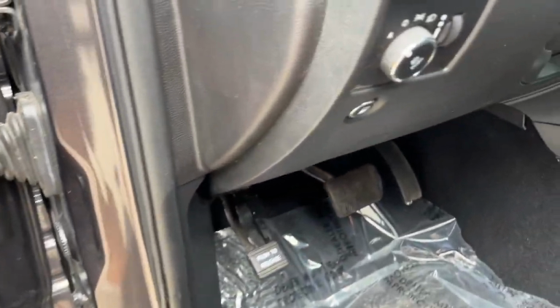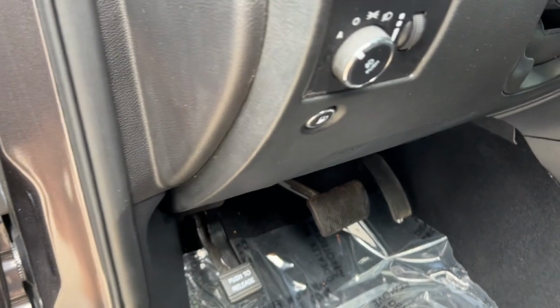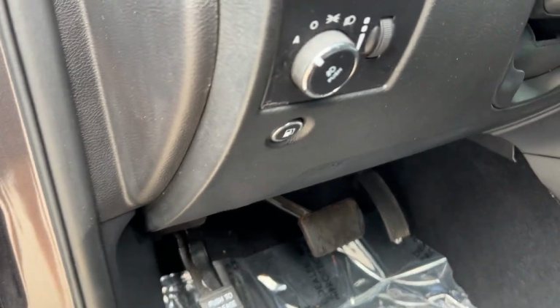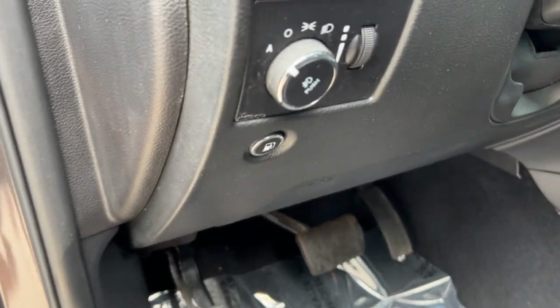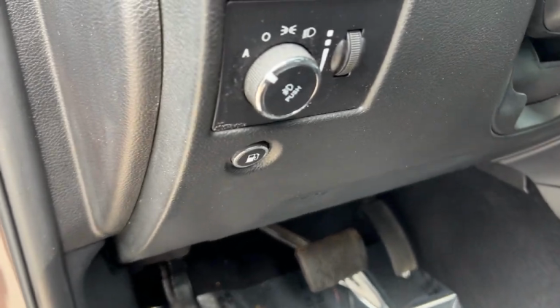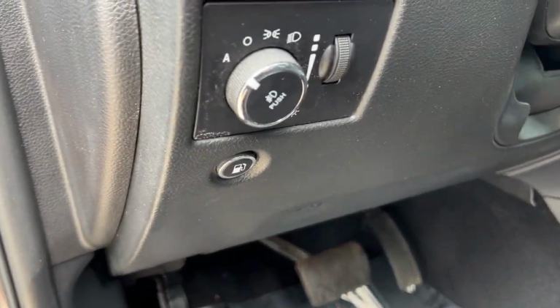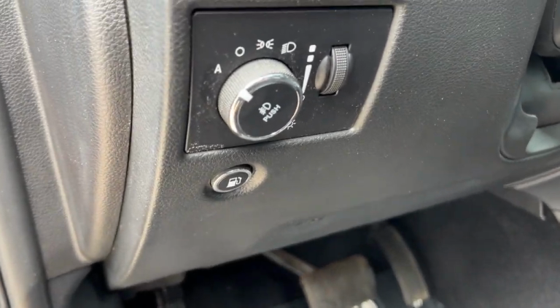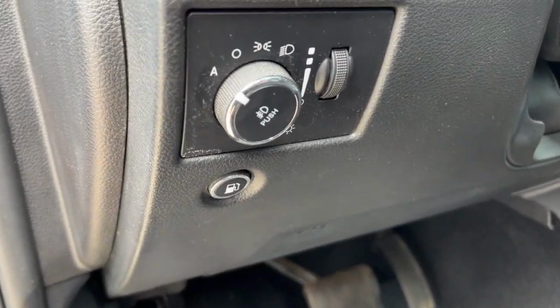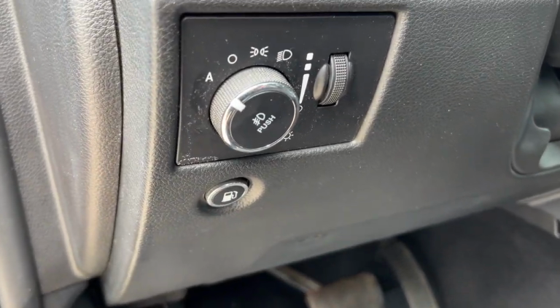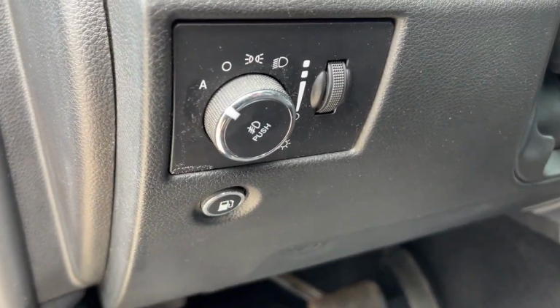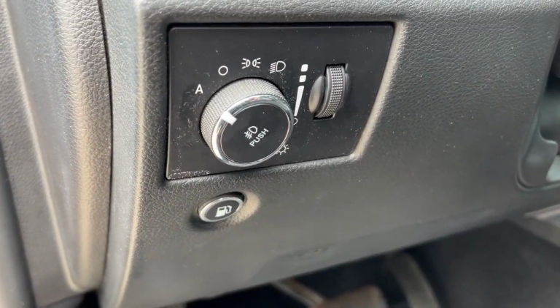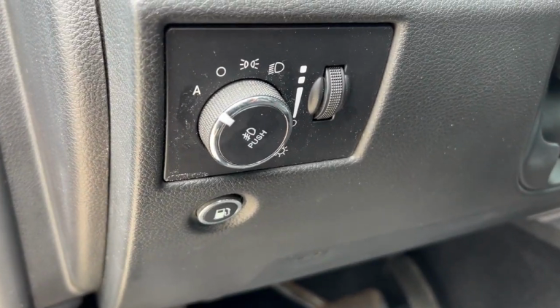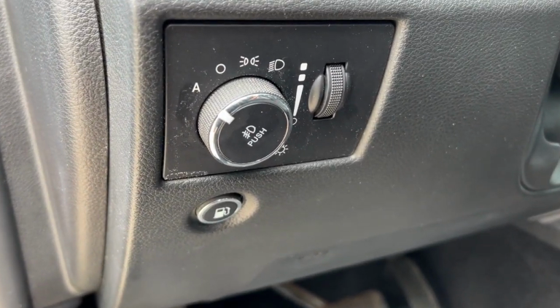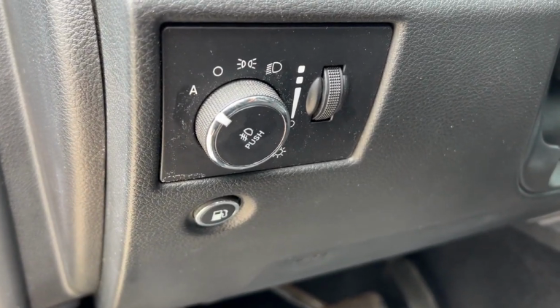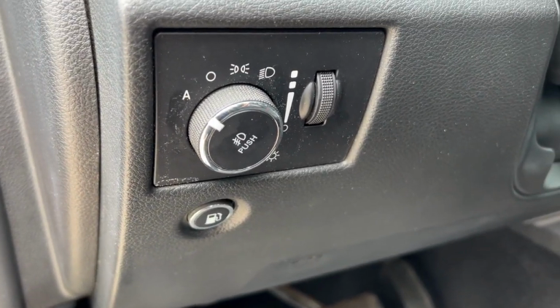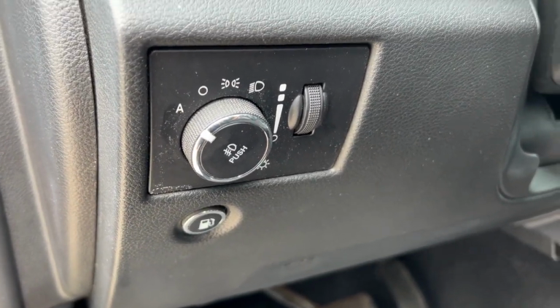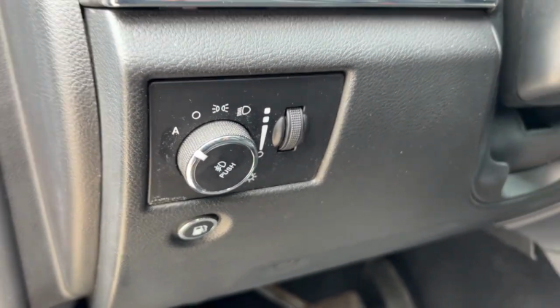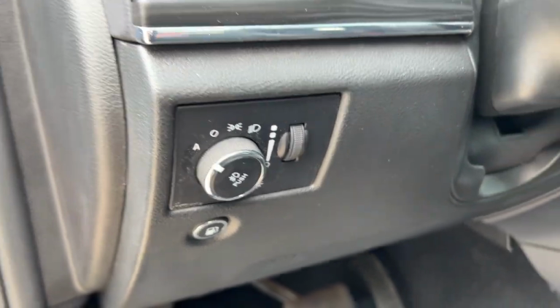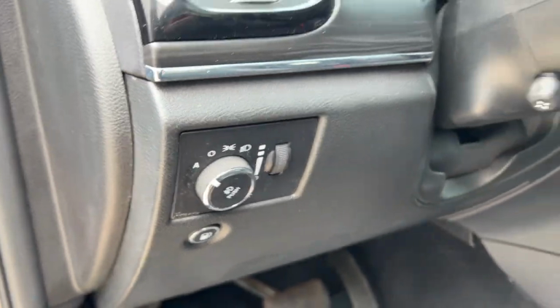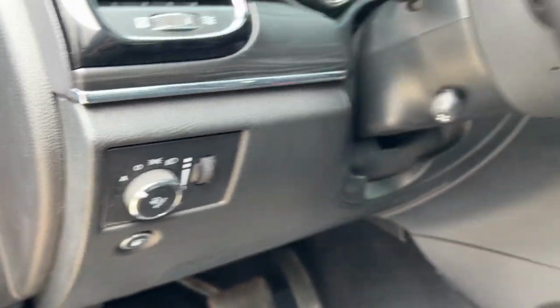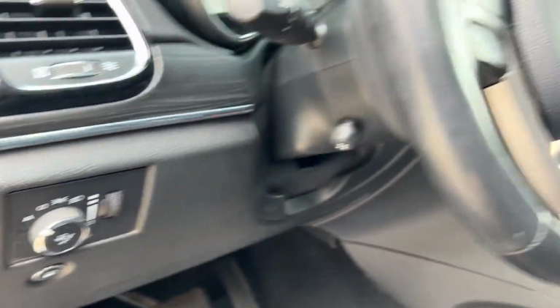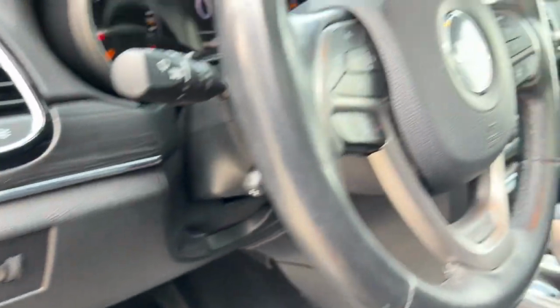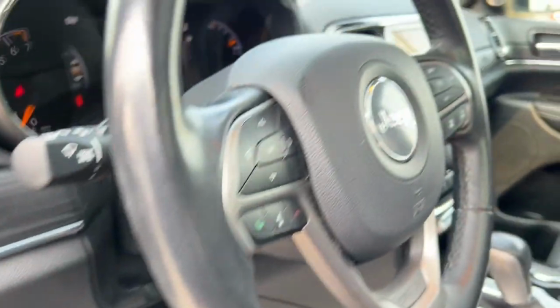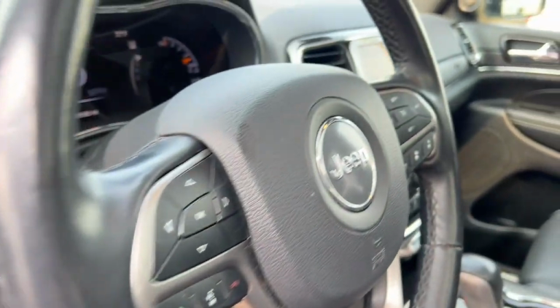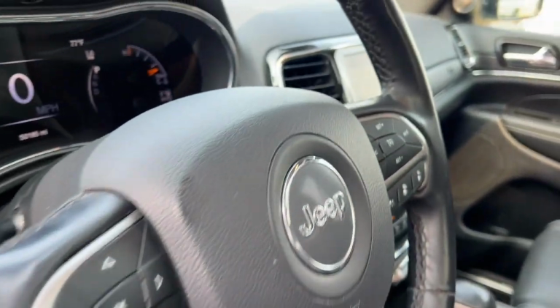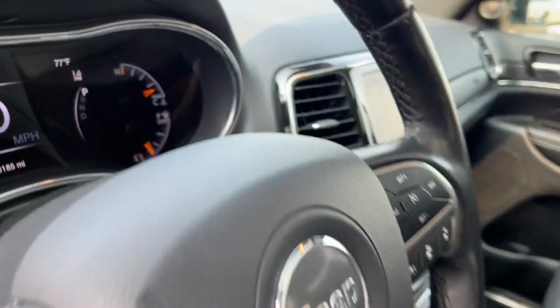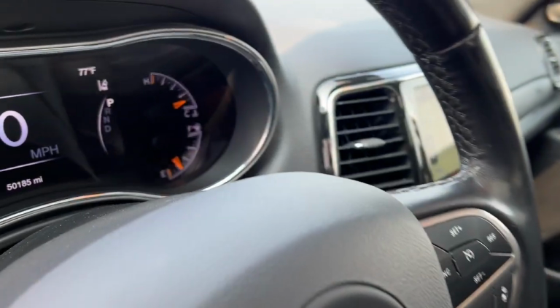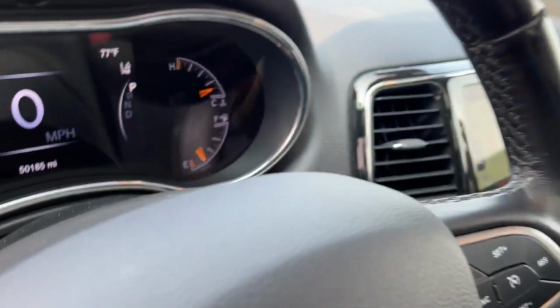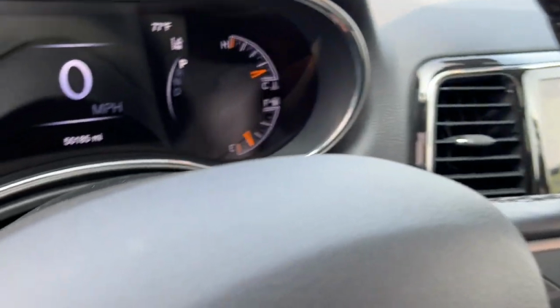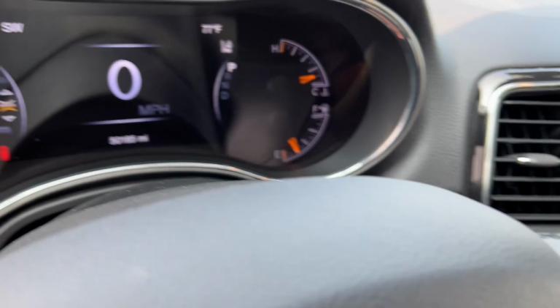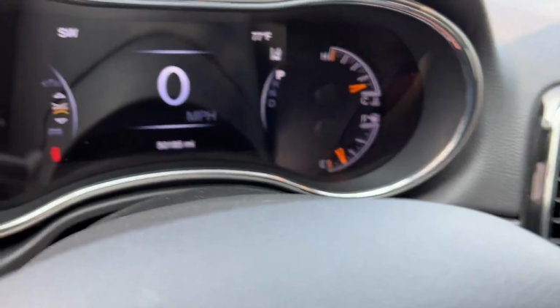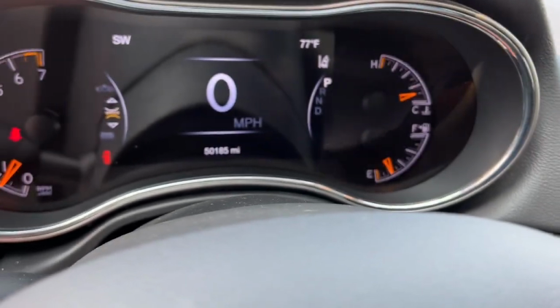Panoramic roof, navigation system, keyless entry, moonroof, power passenger seat.